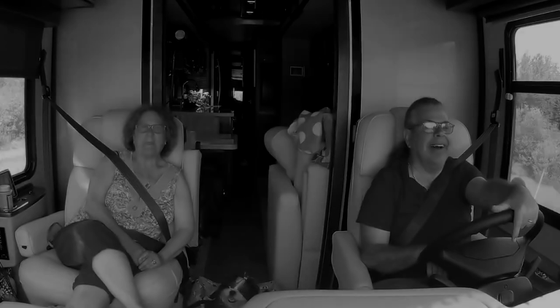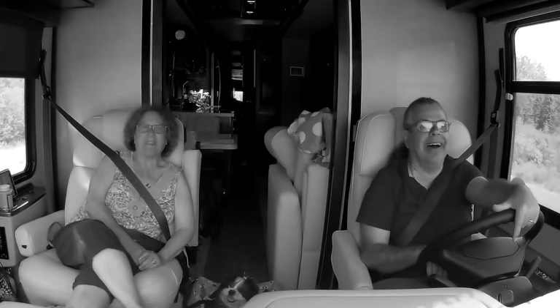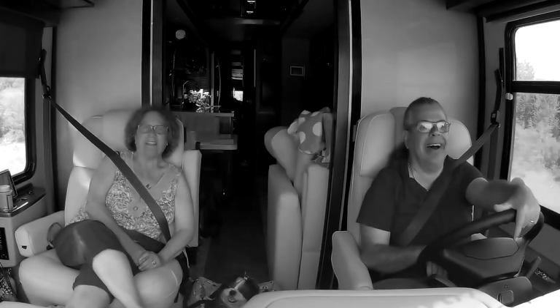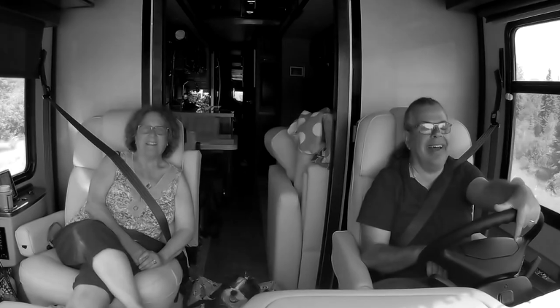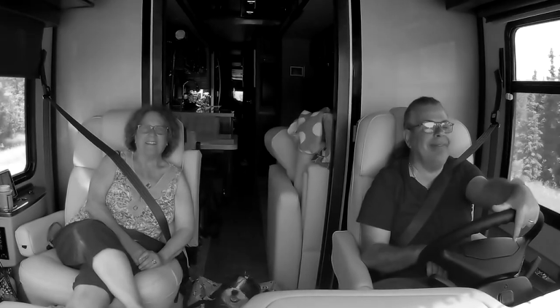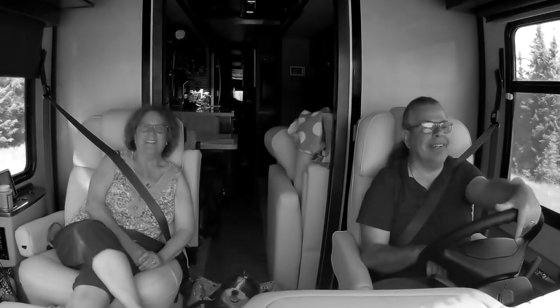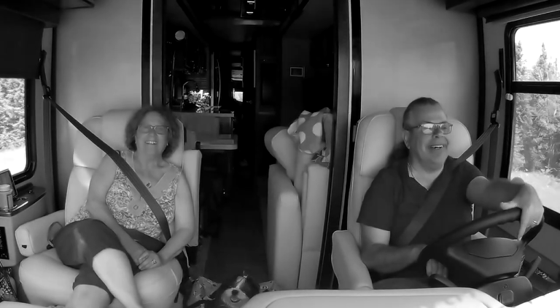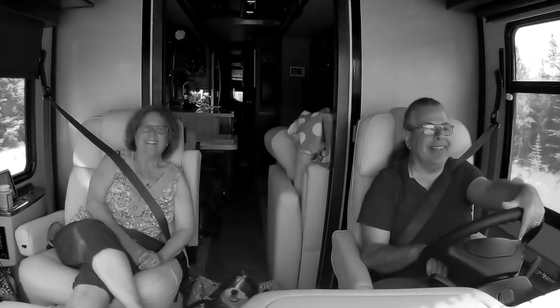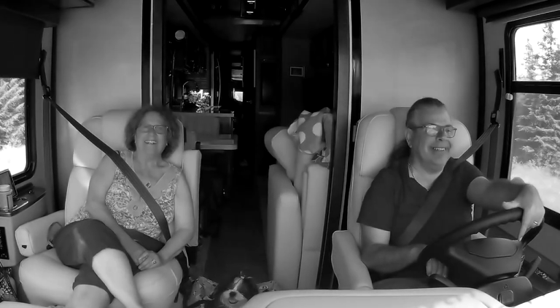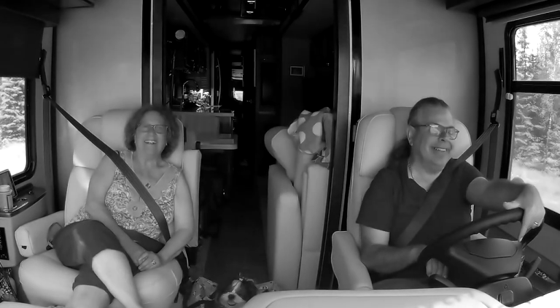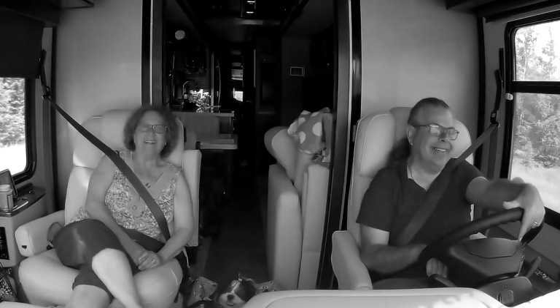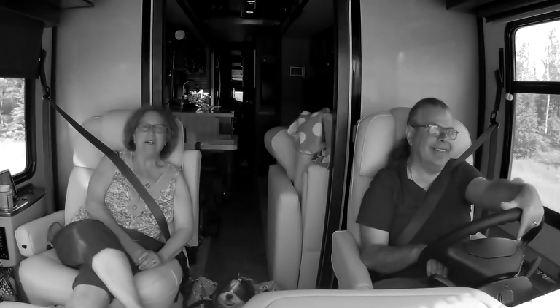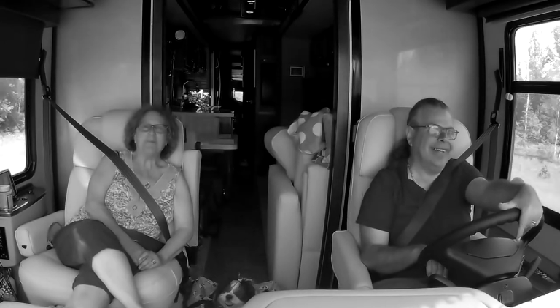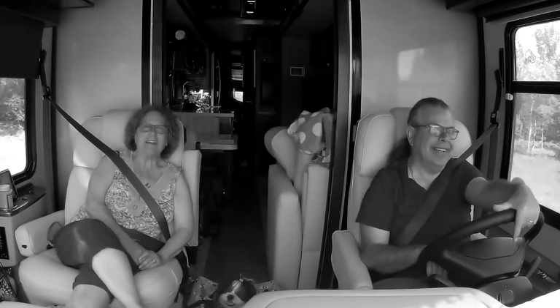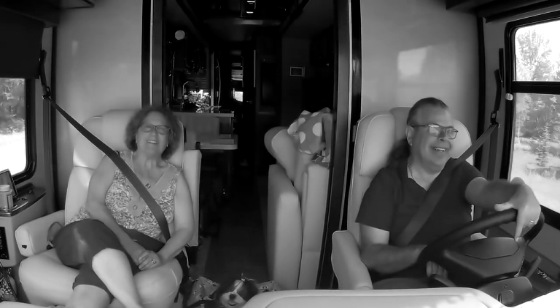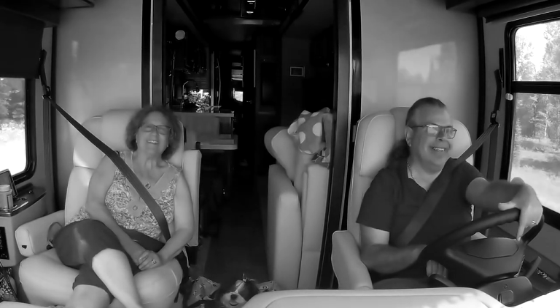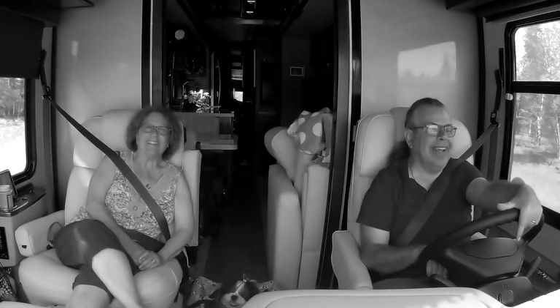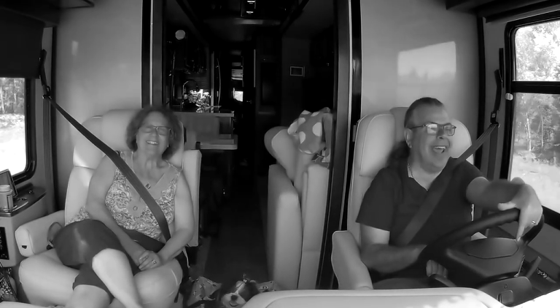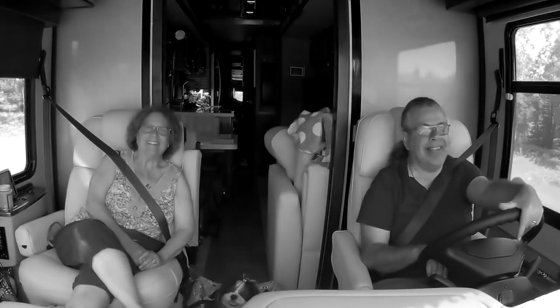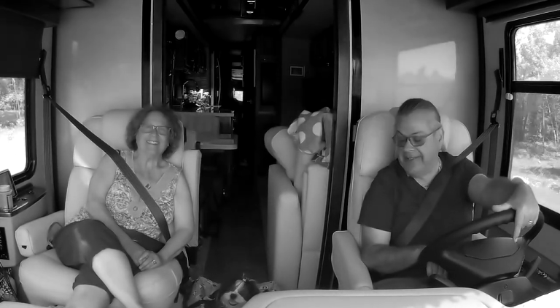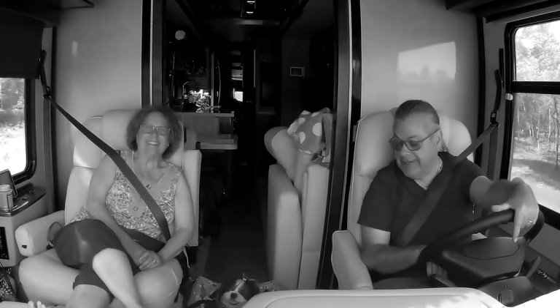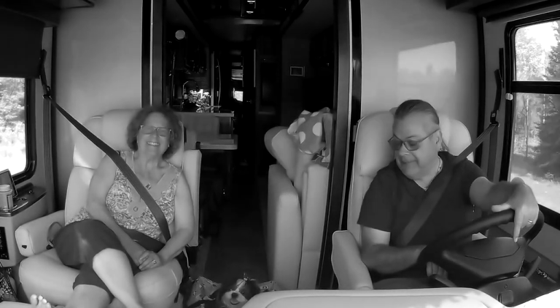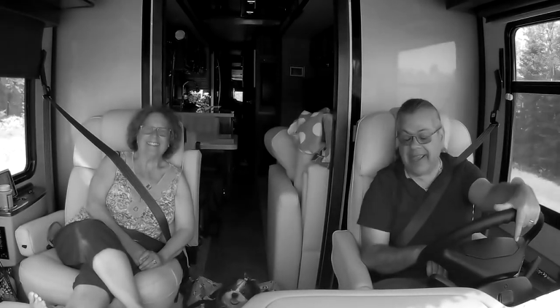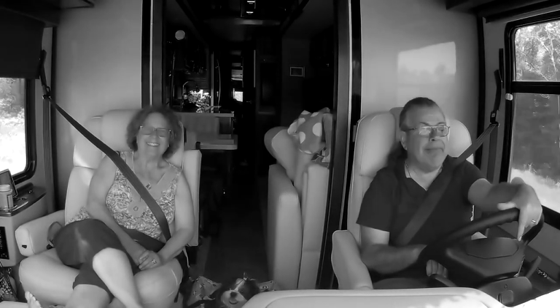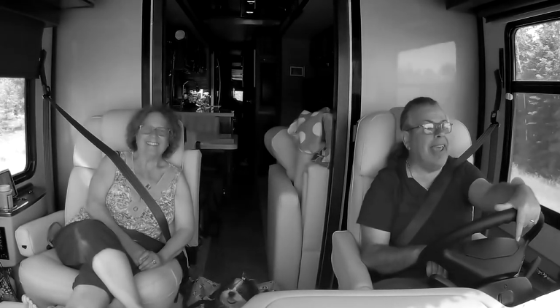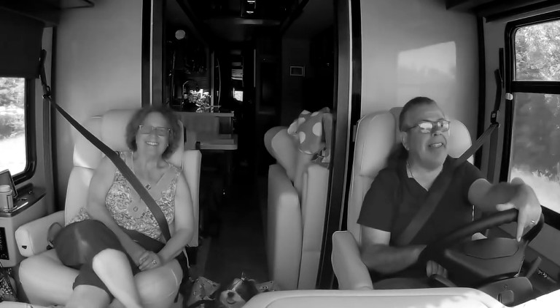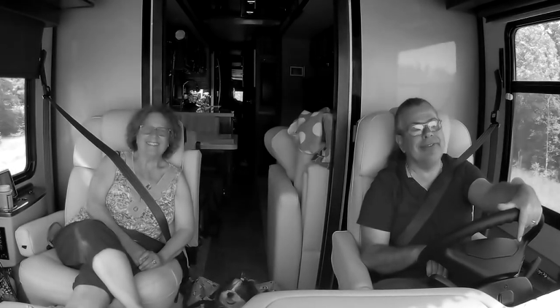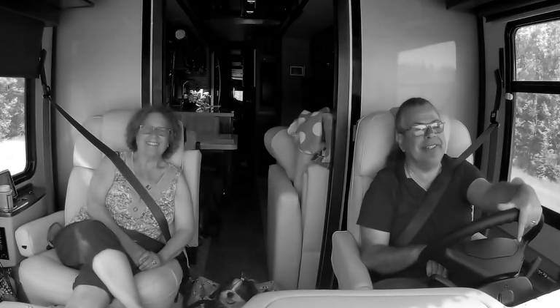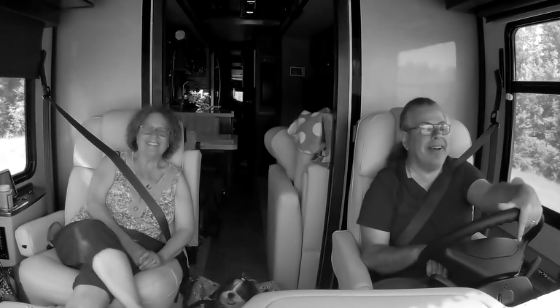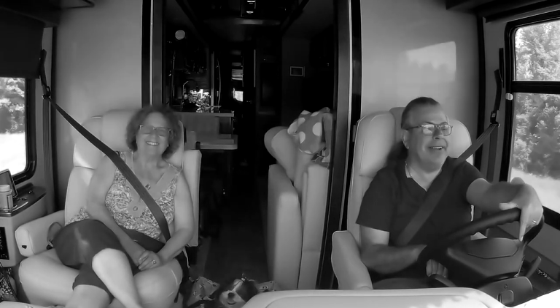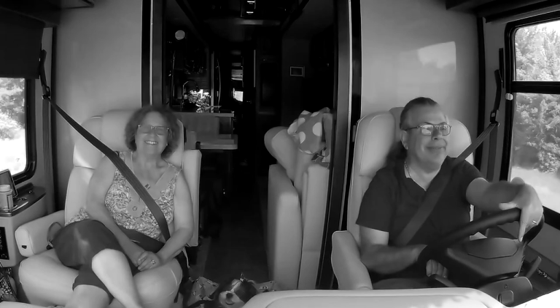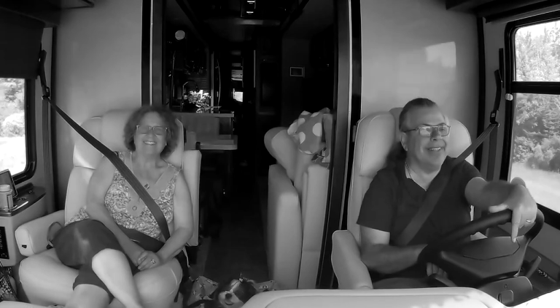Hi, I'm Doug, and I'm Kathy, and this is Maggie Mae lounging down here with us.